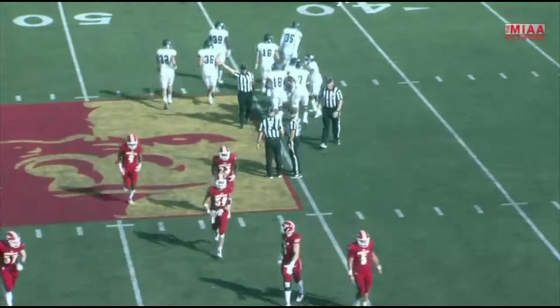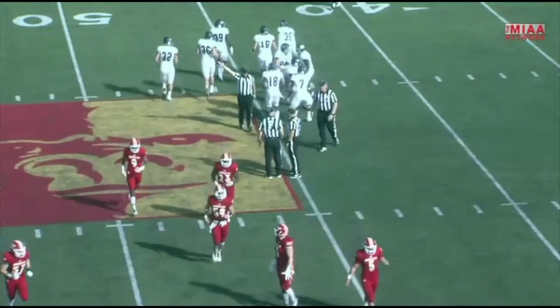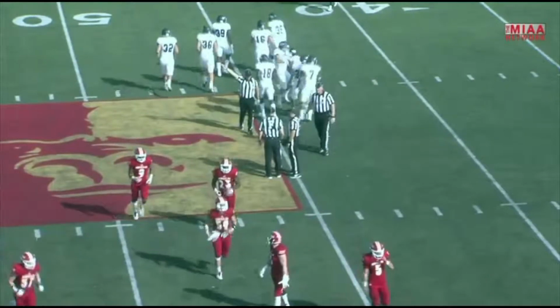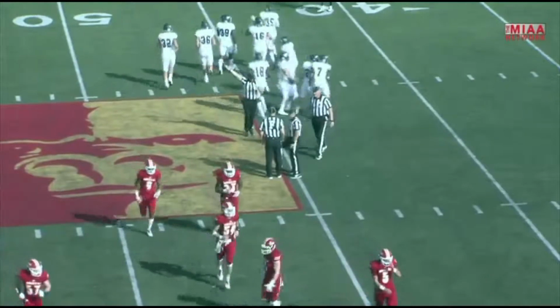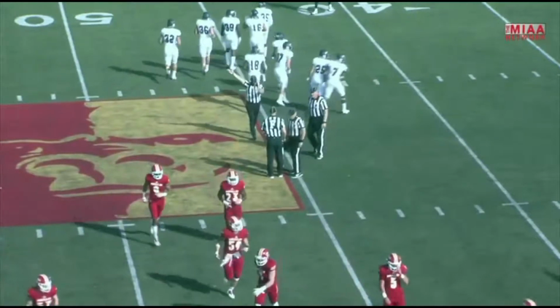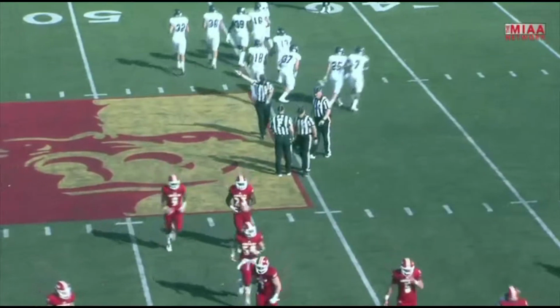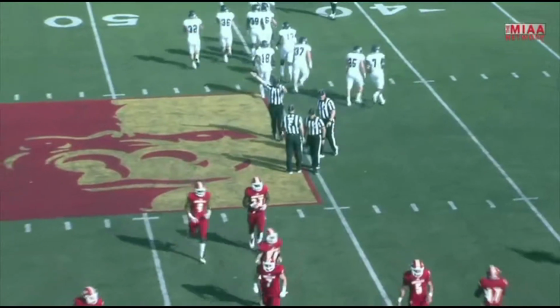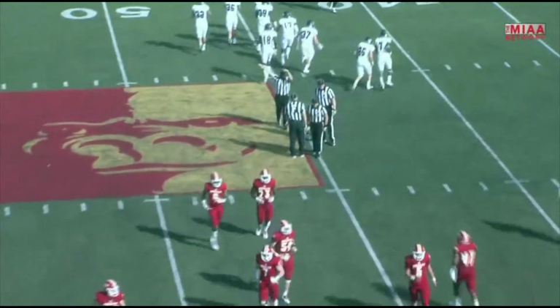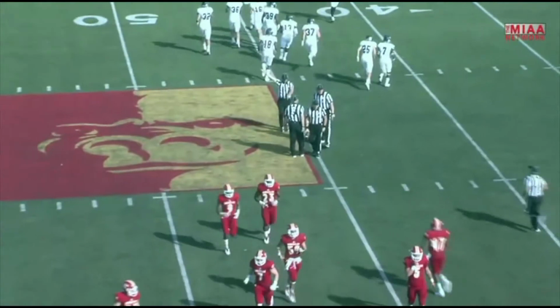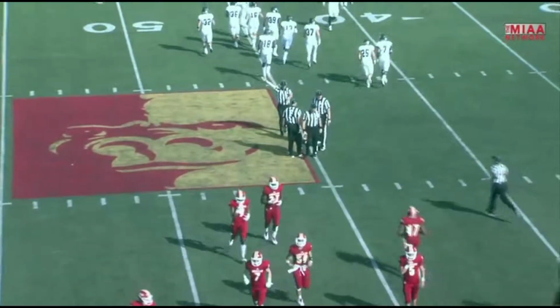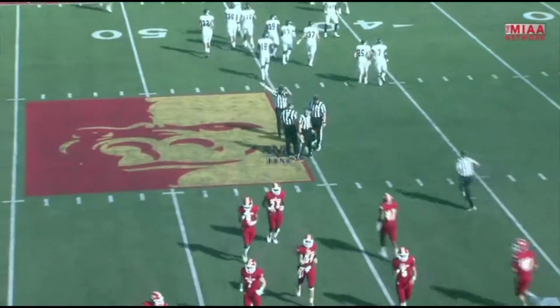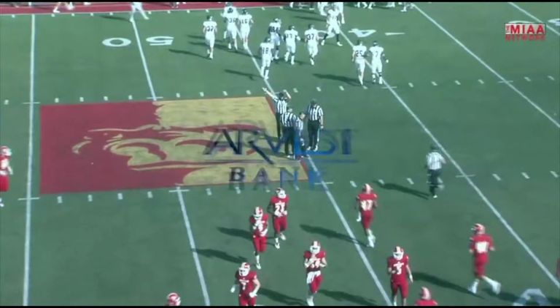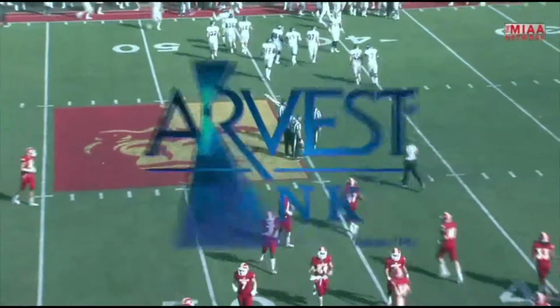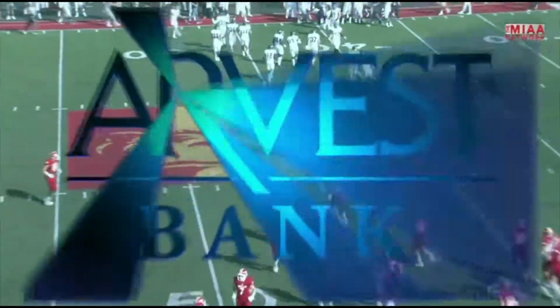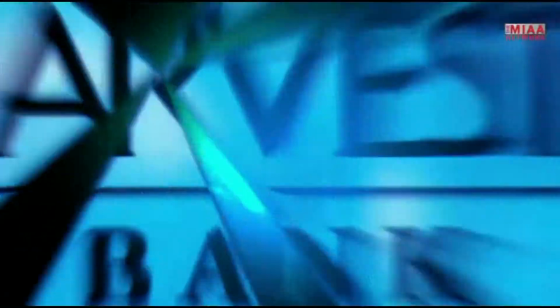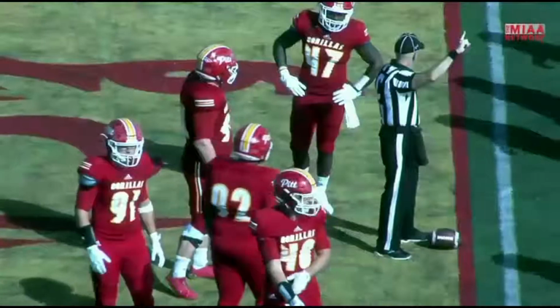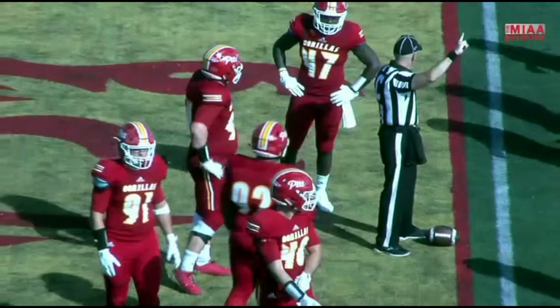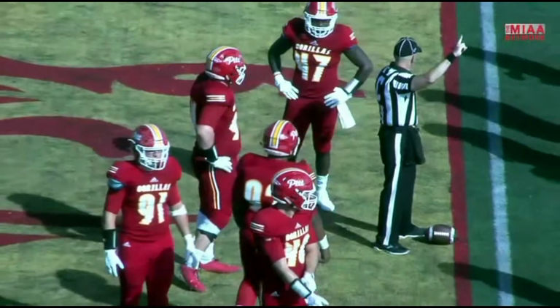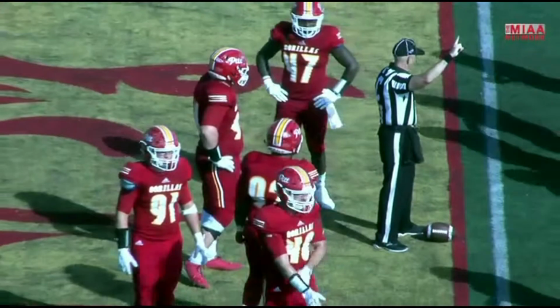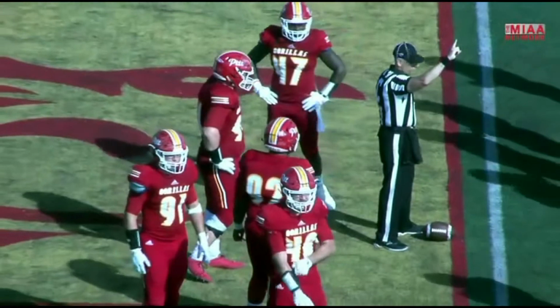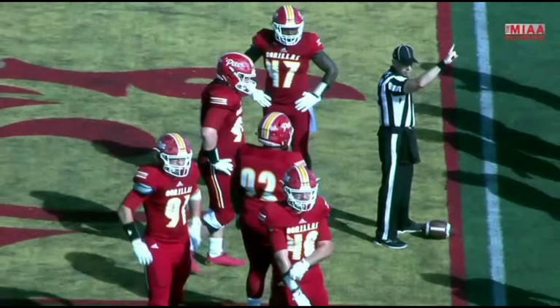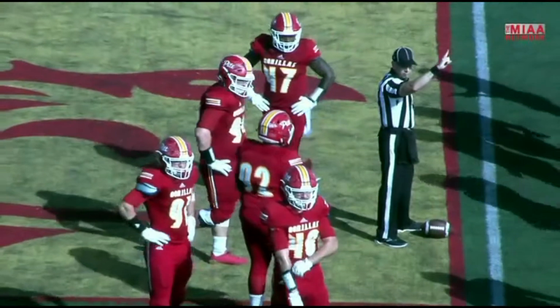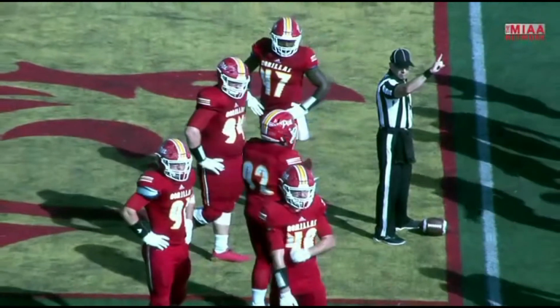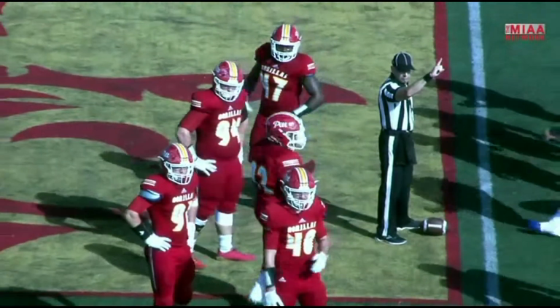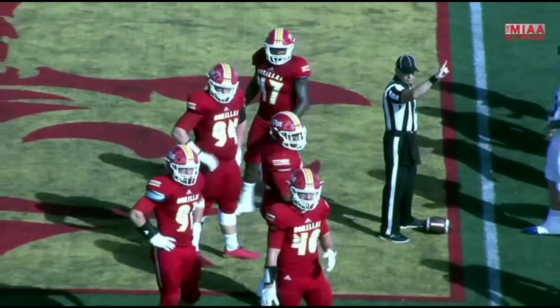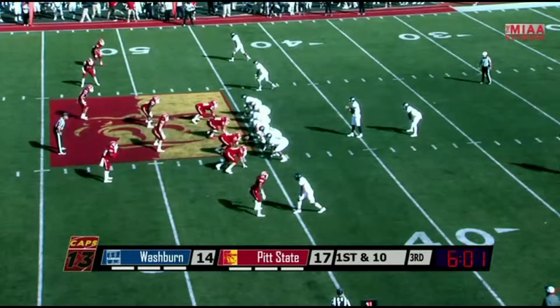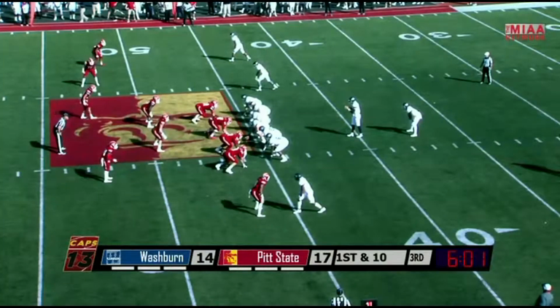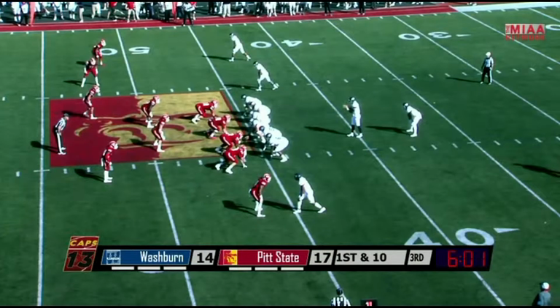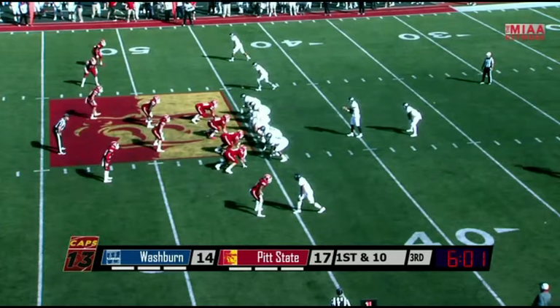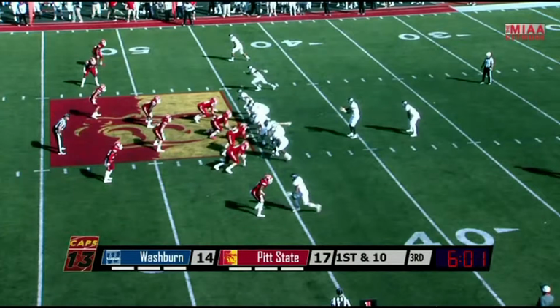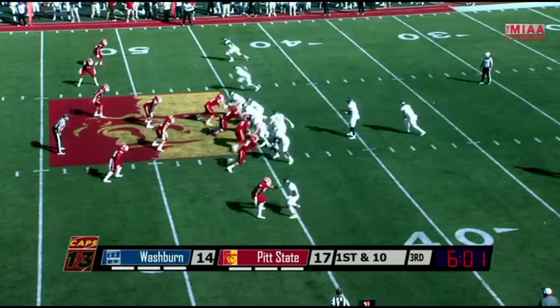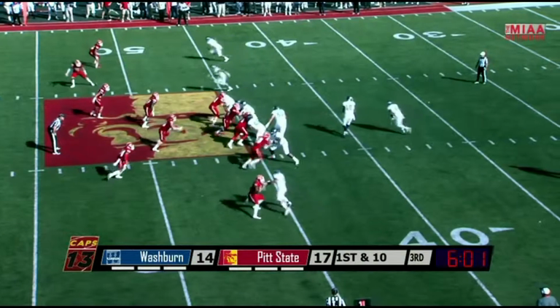Wow. To the Gorillas defense that was just gassed — his team down three.